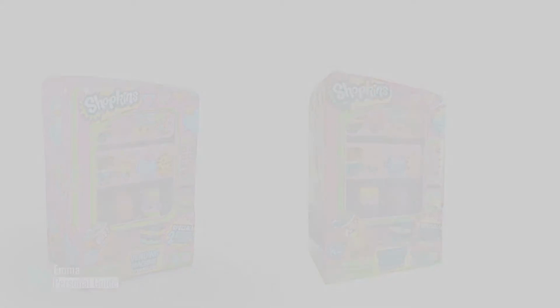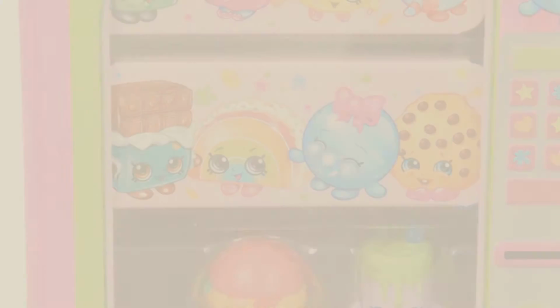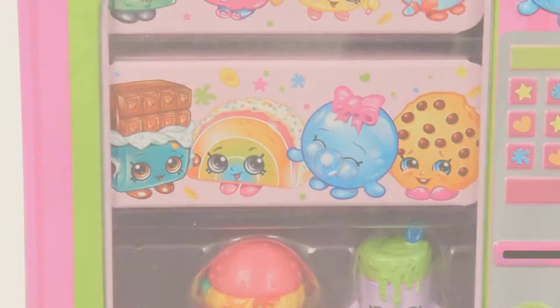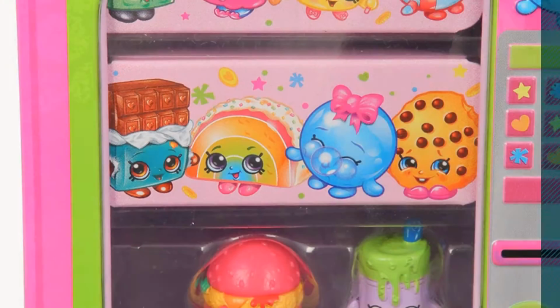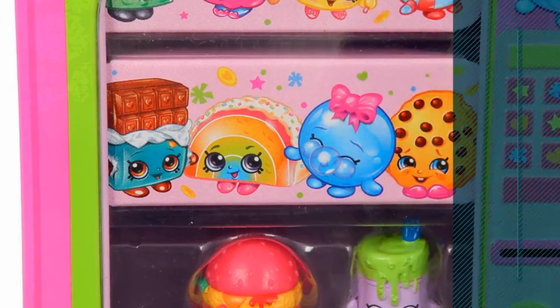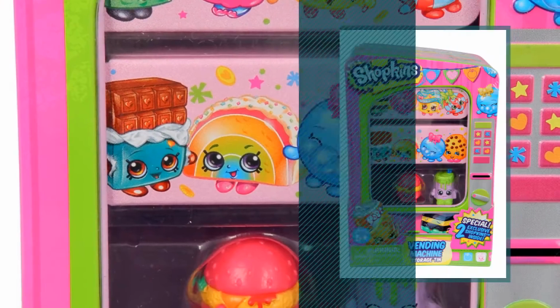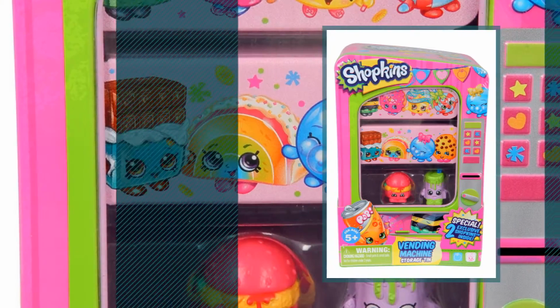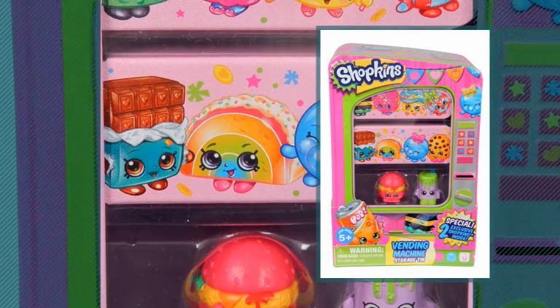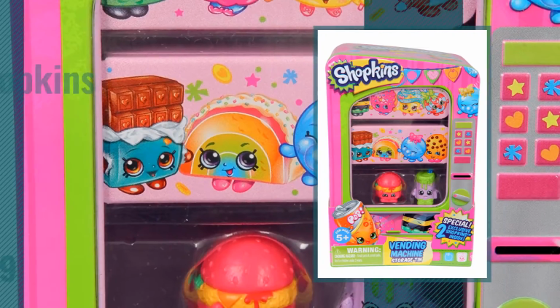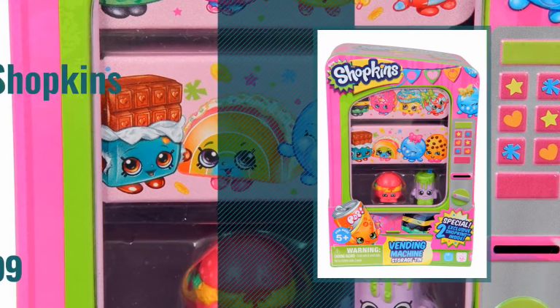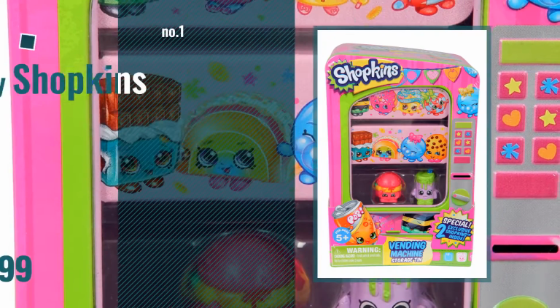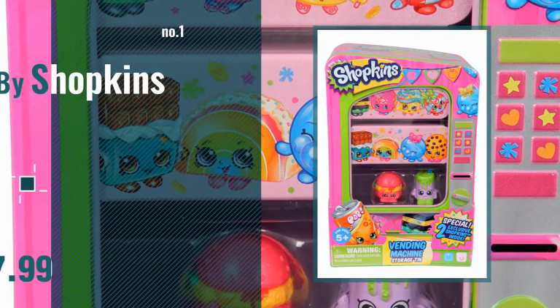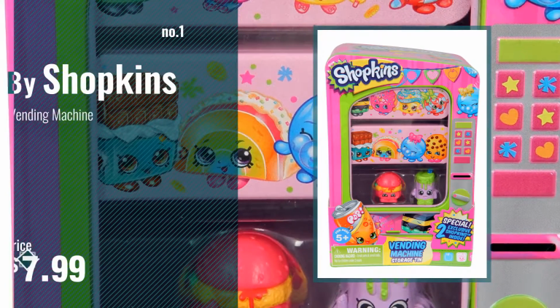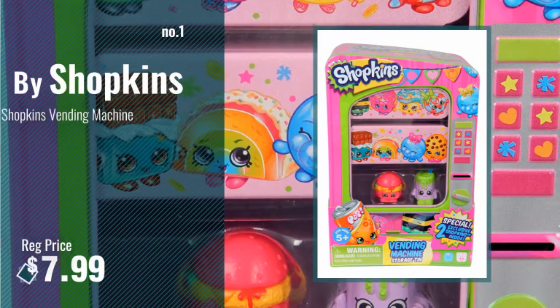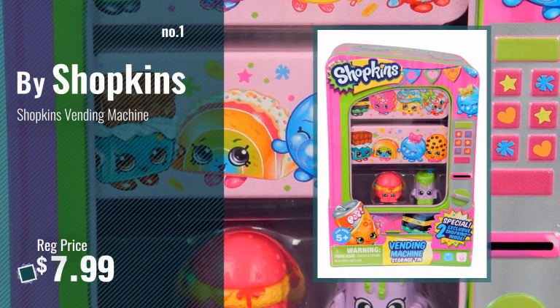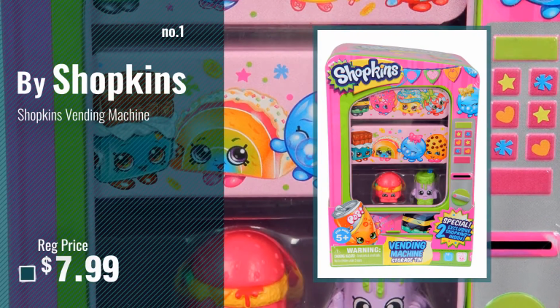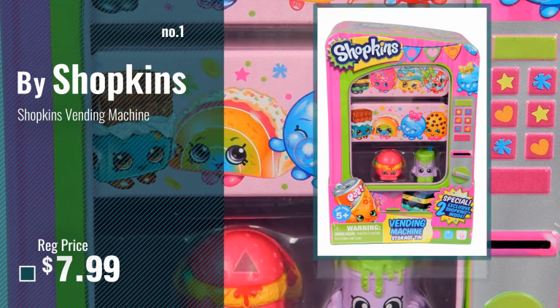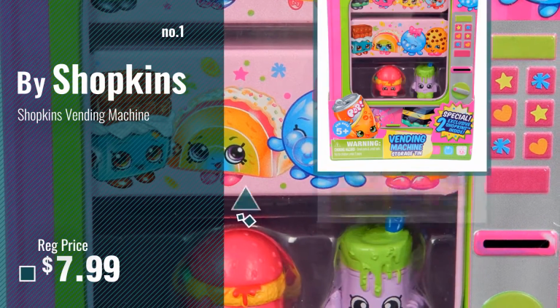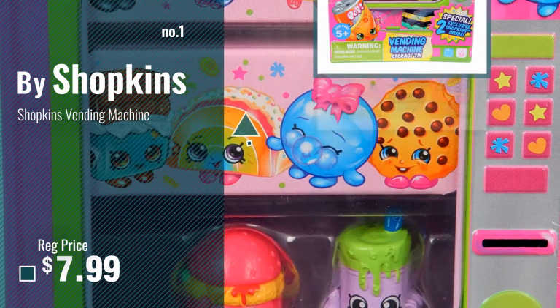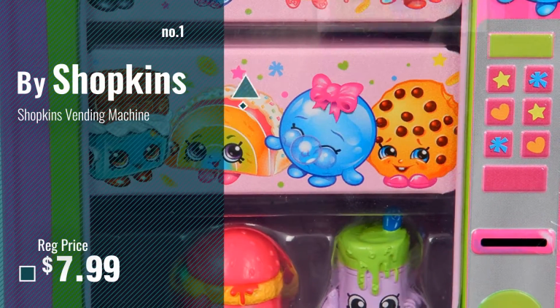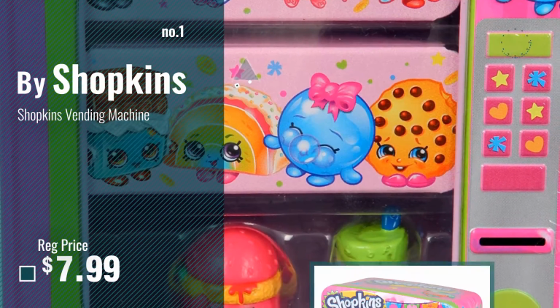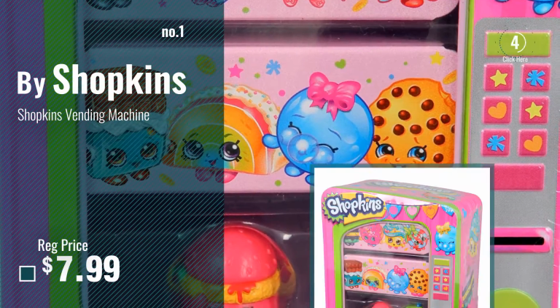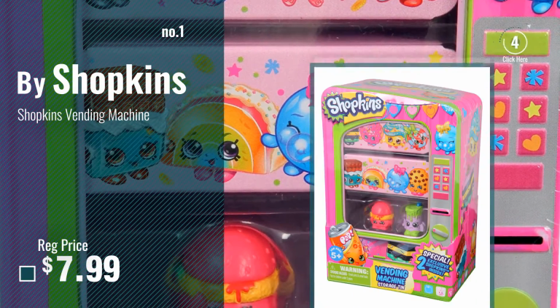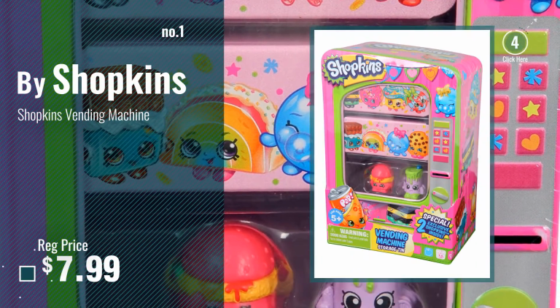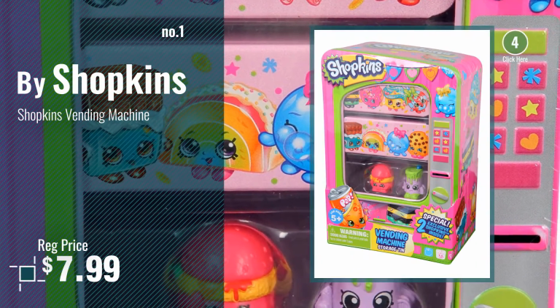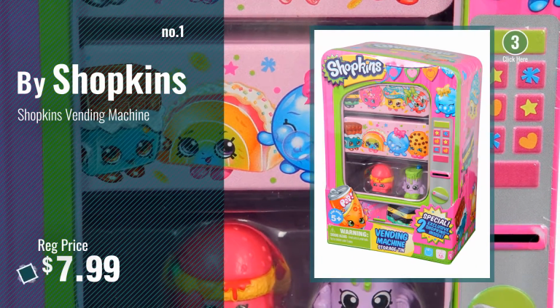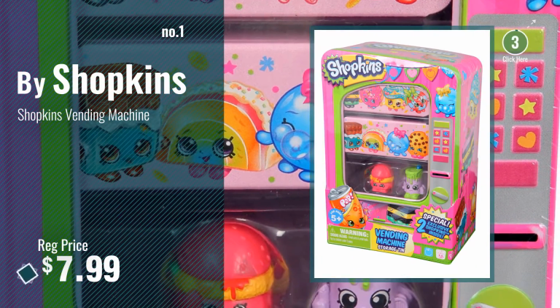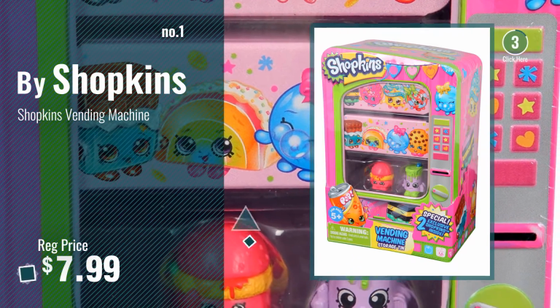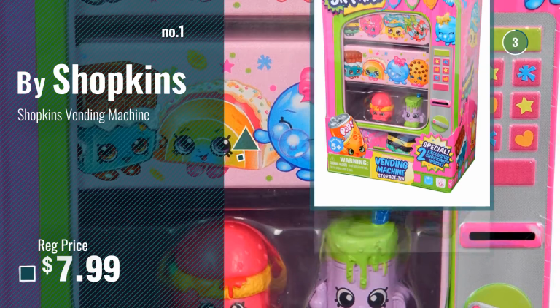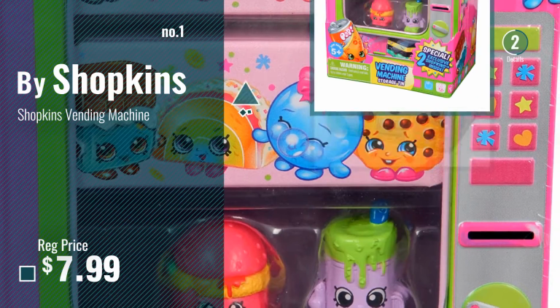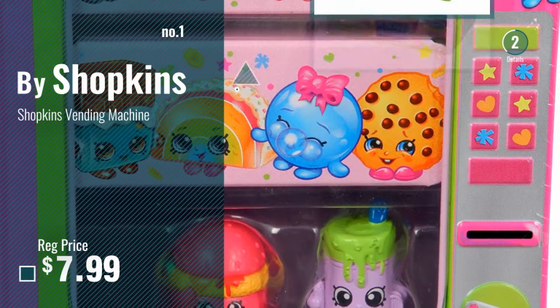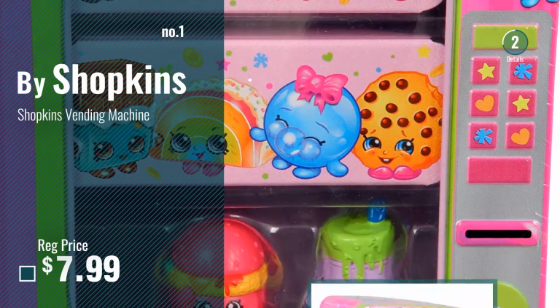Number 1 — most popular, by Shopkins. Watch this video and choose your favorite.